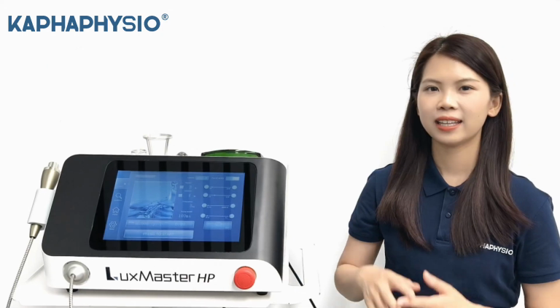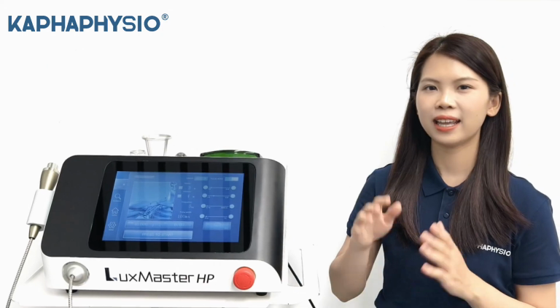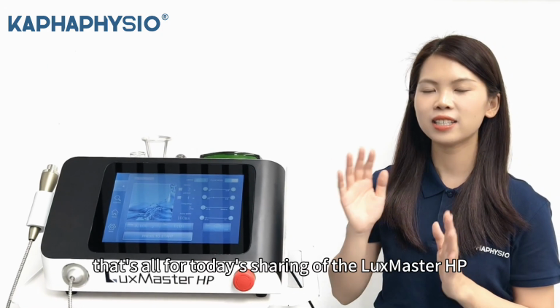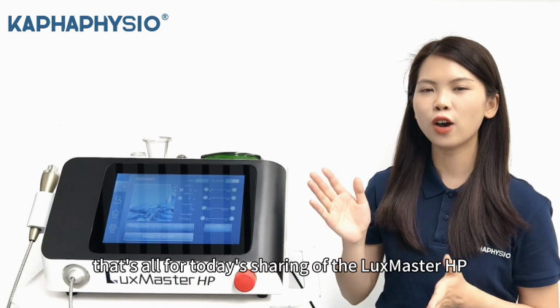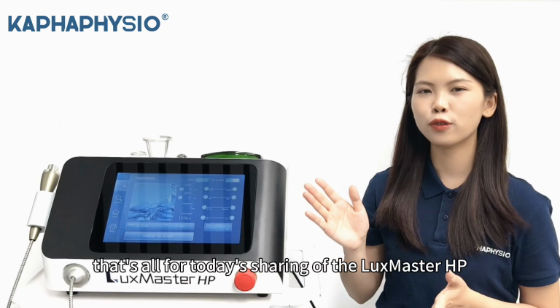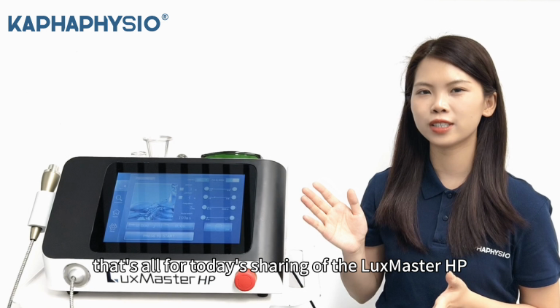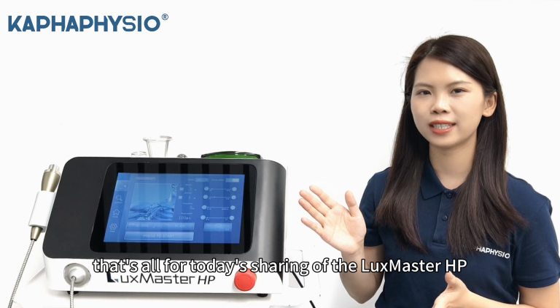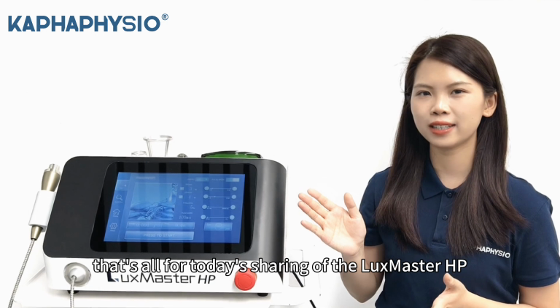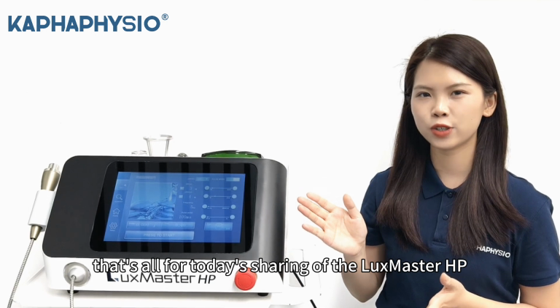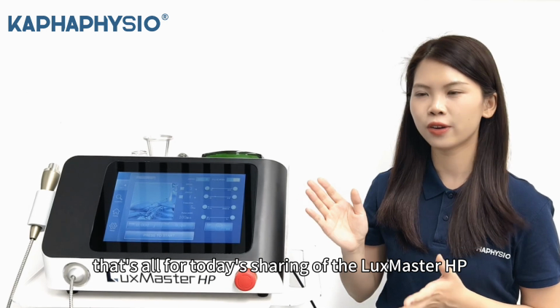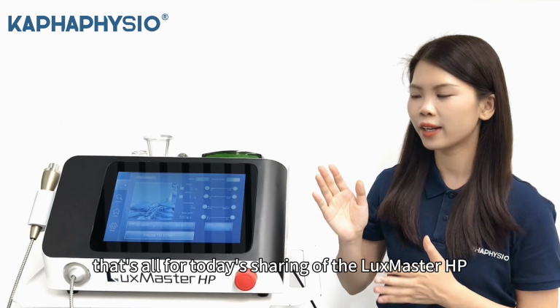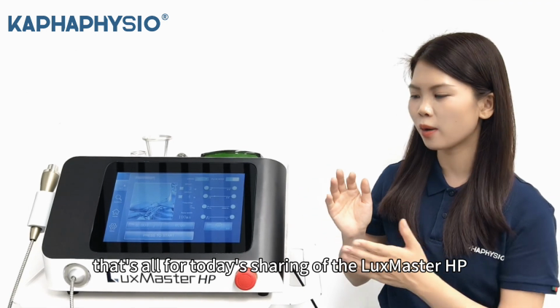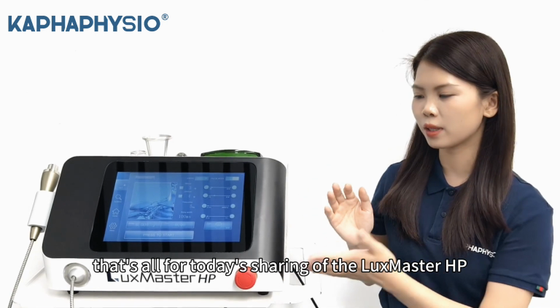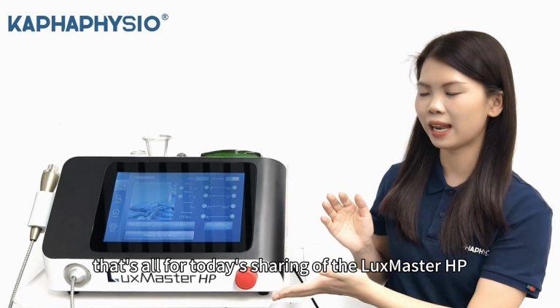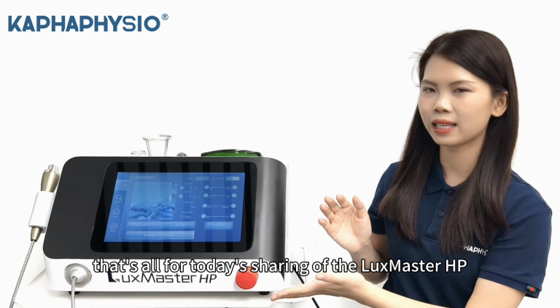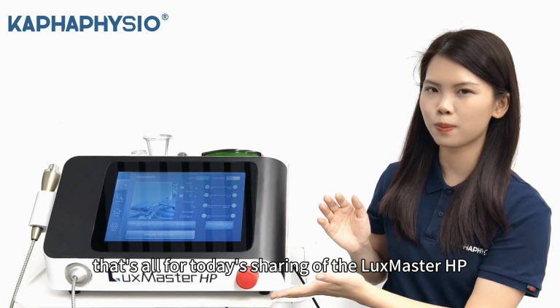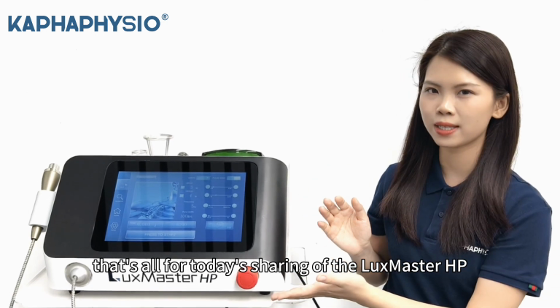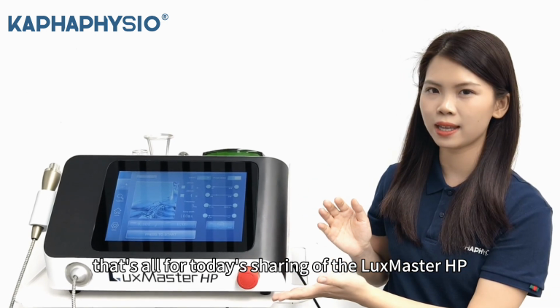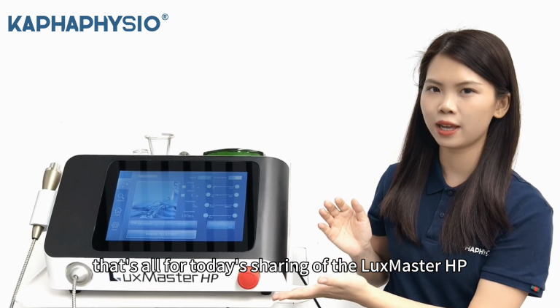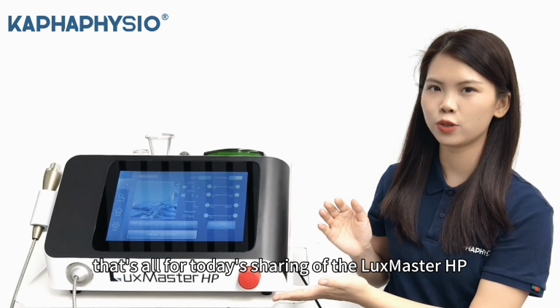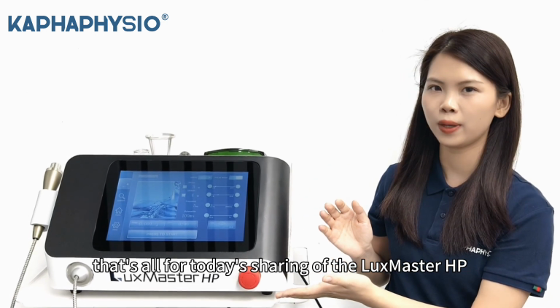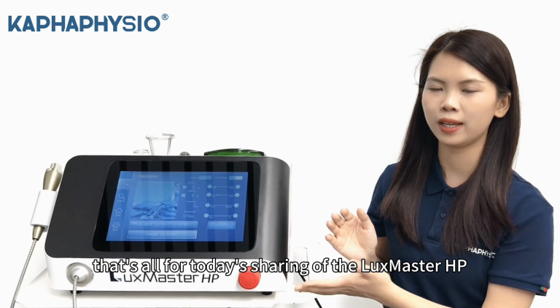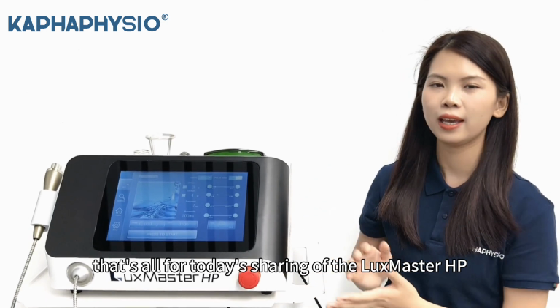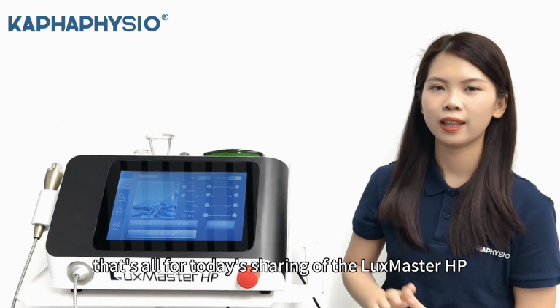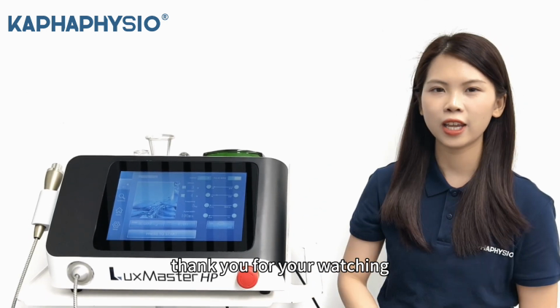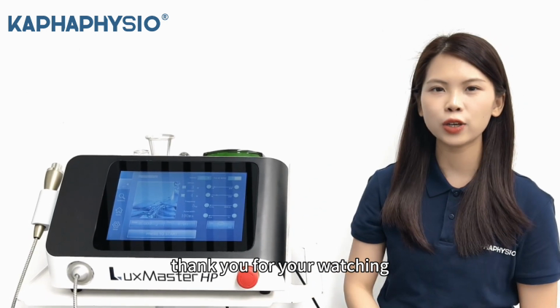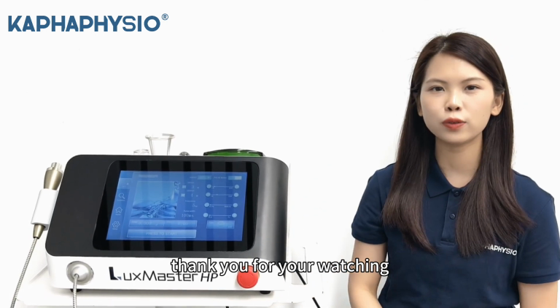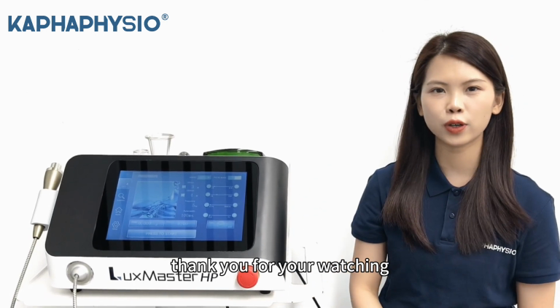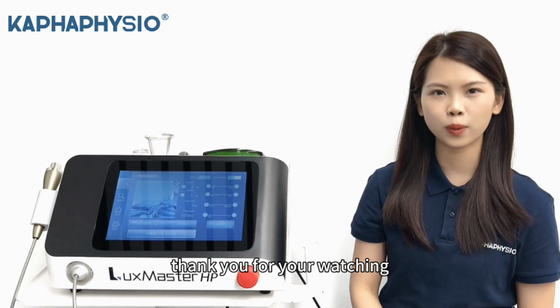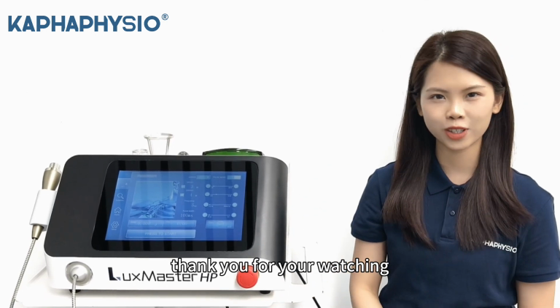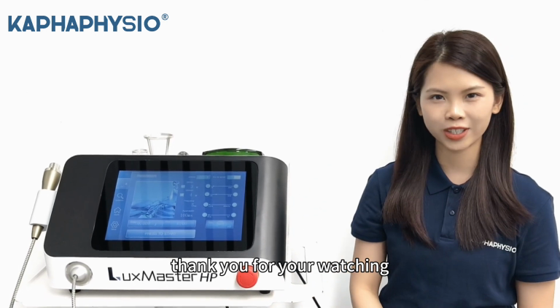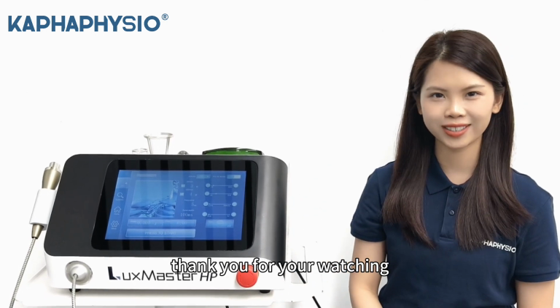That's all for today's sharing of the Laser Master HP. Thank you for watching.